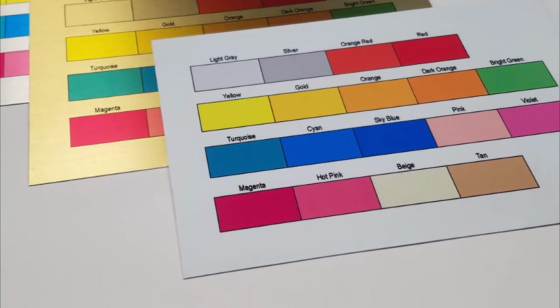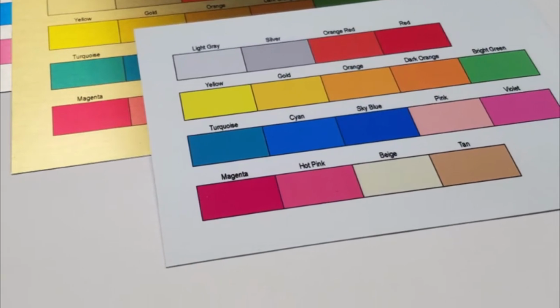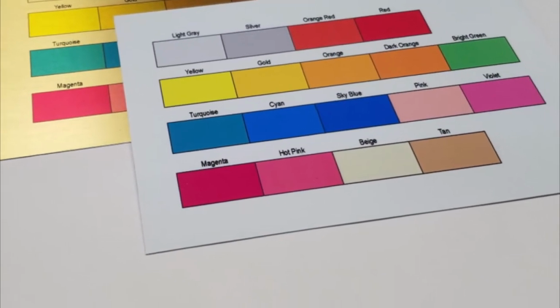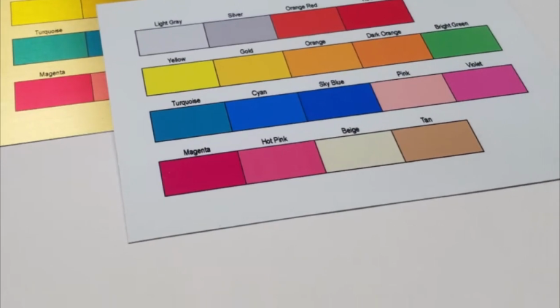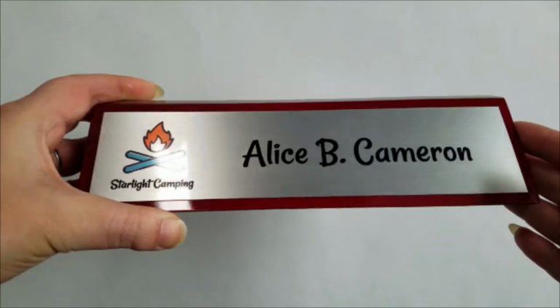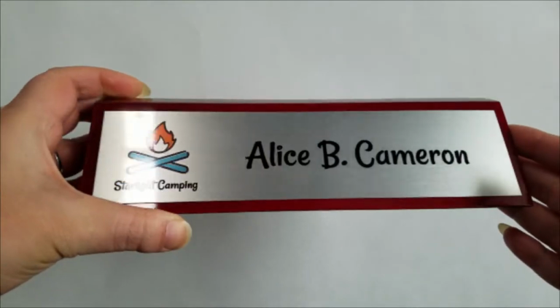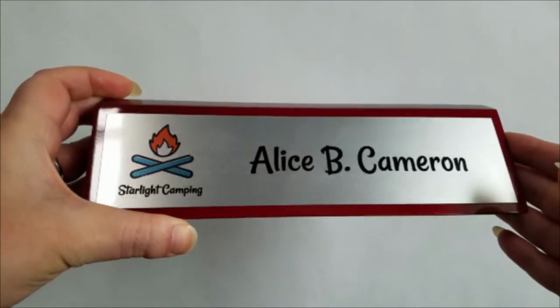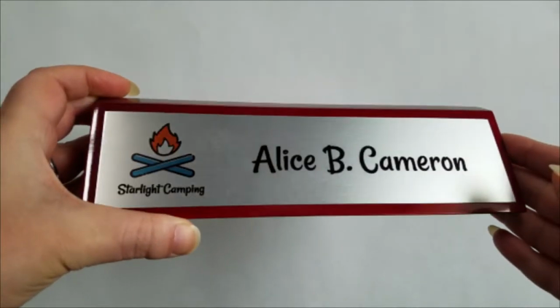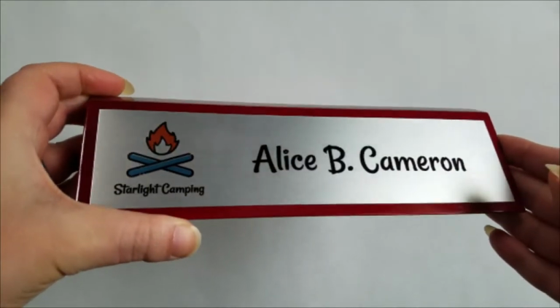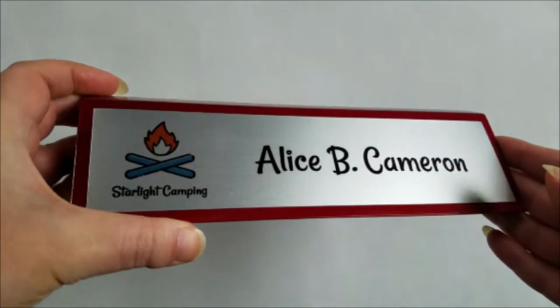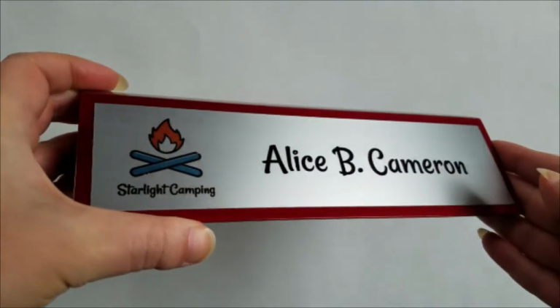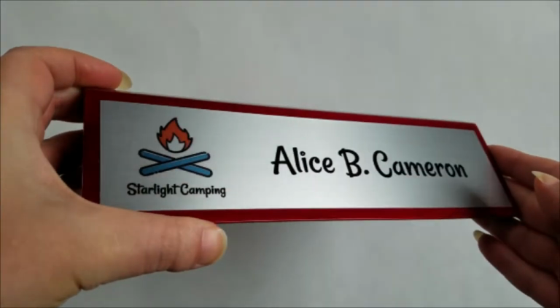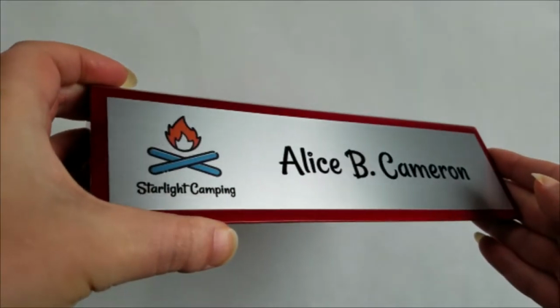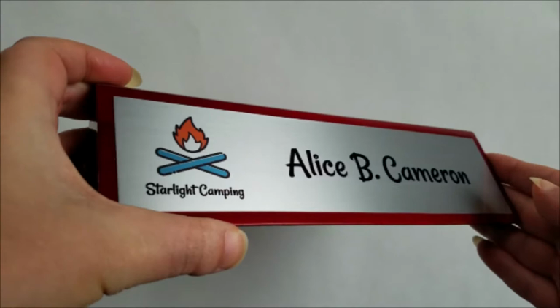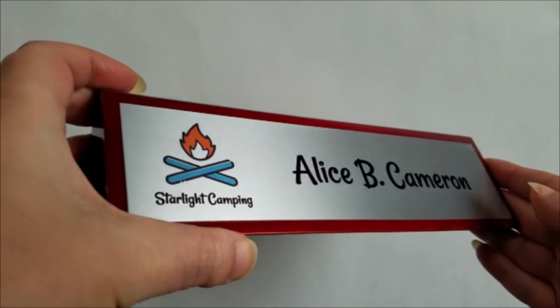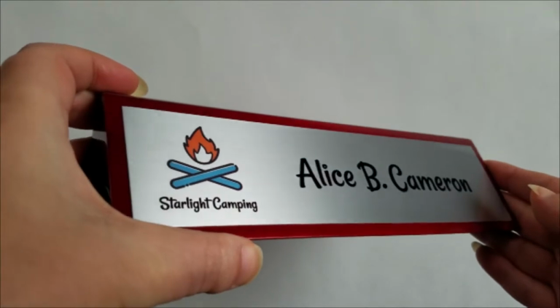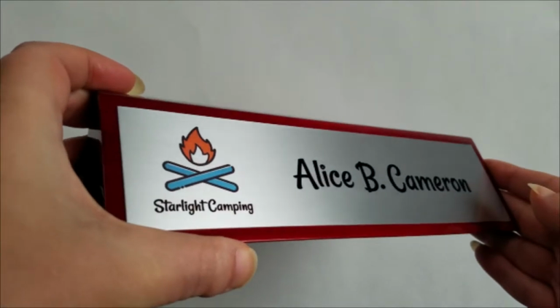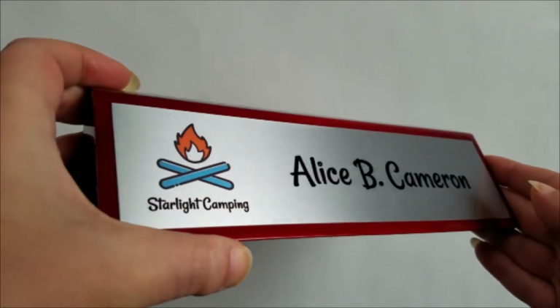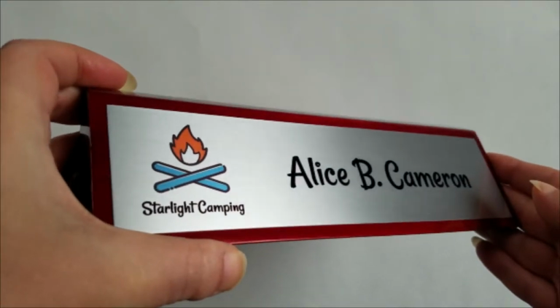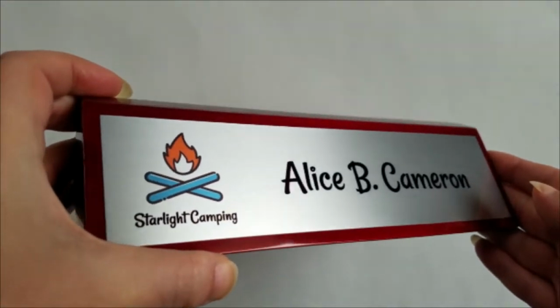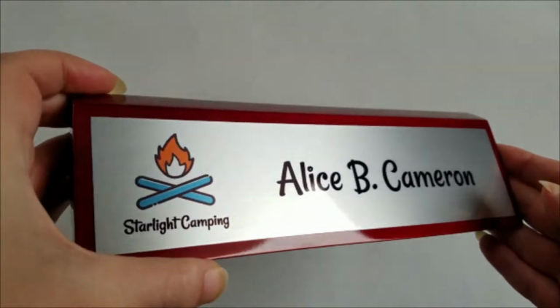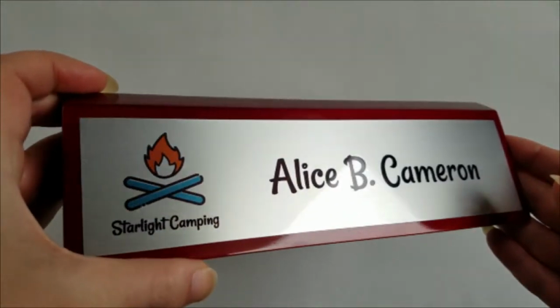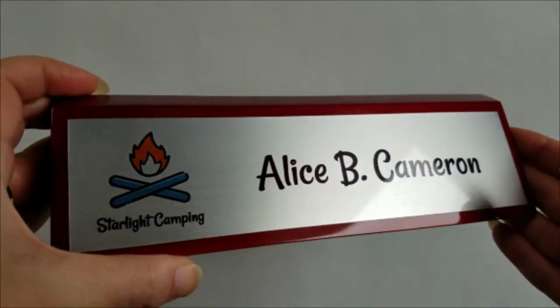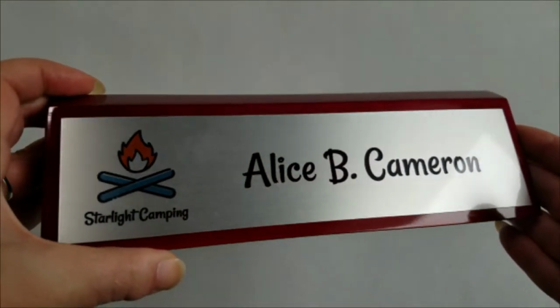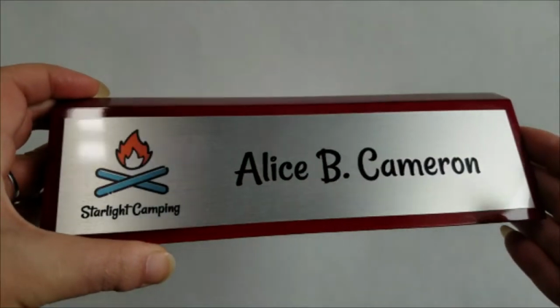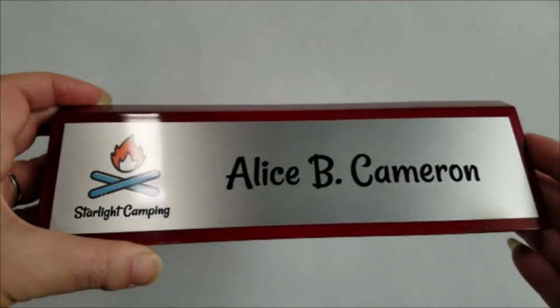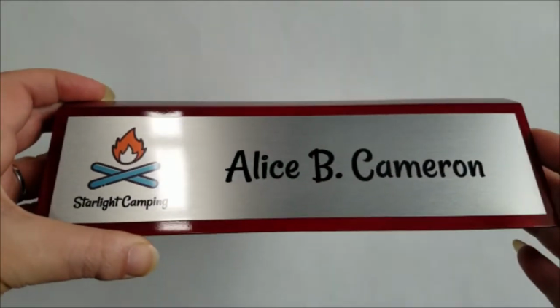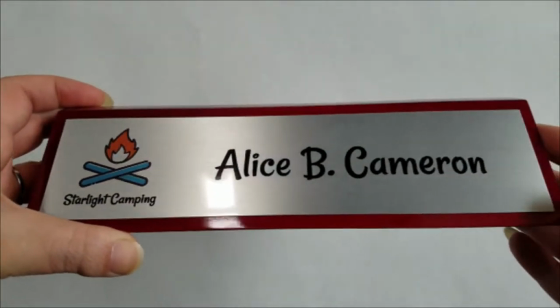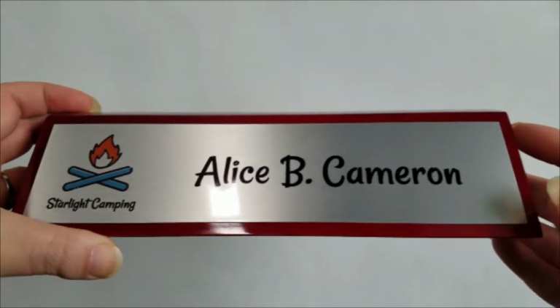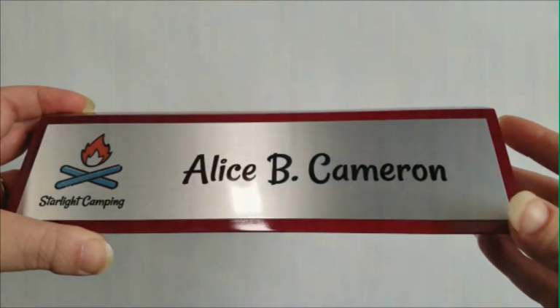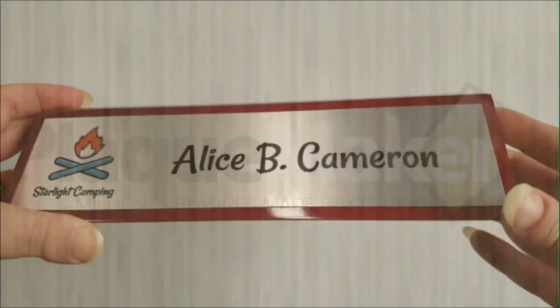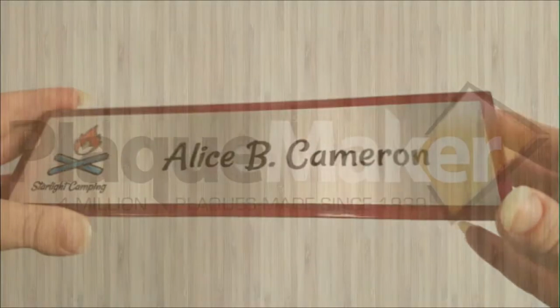We can print your text and logo in any color. We also offer upgrades to engraved or laser fused options.